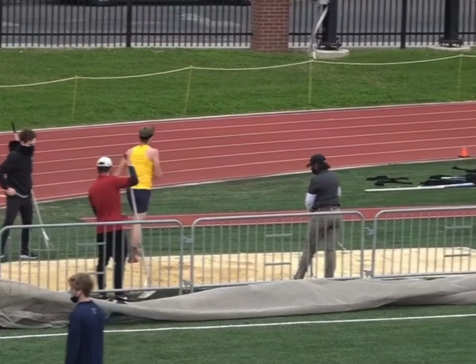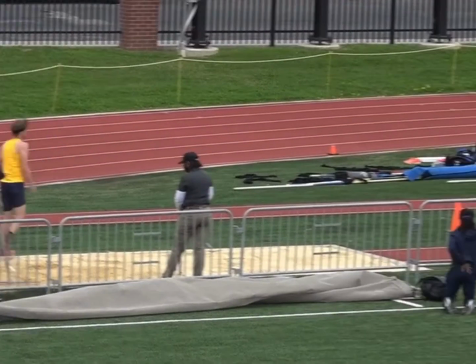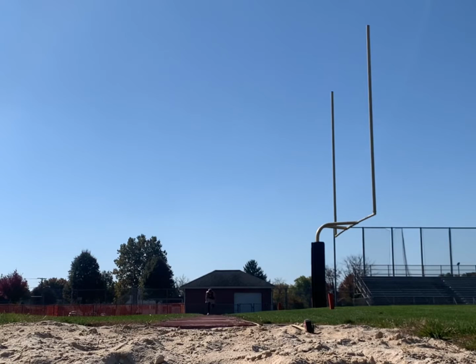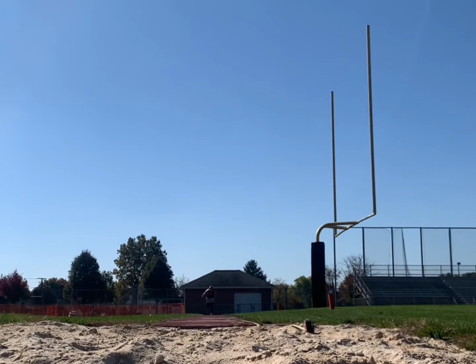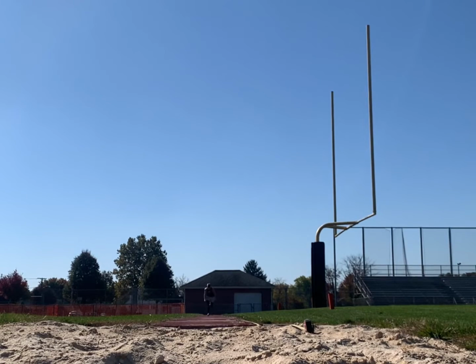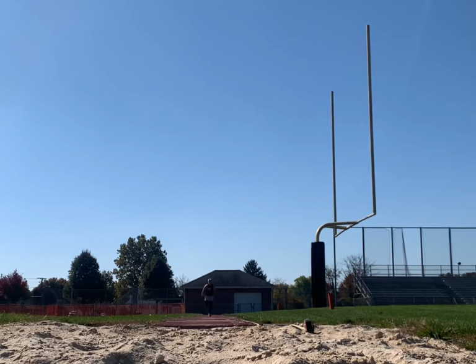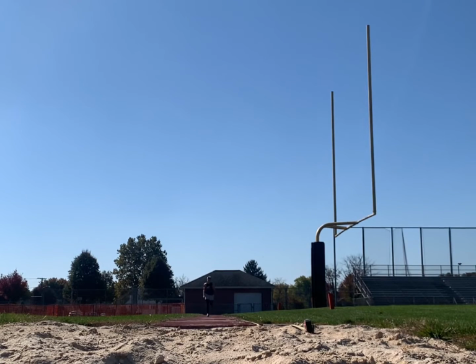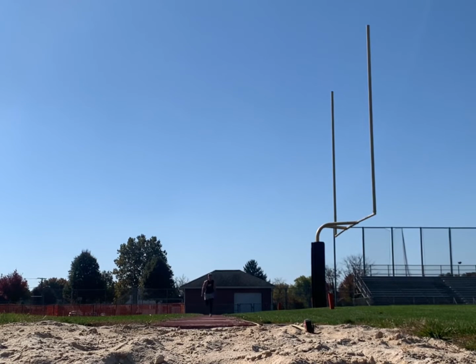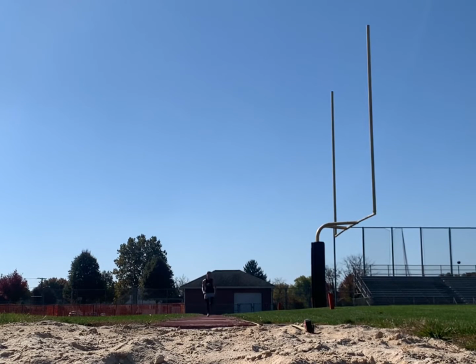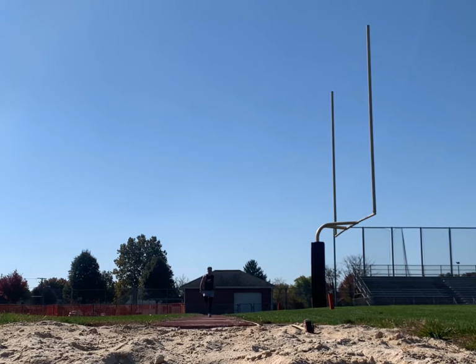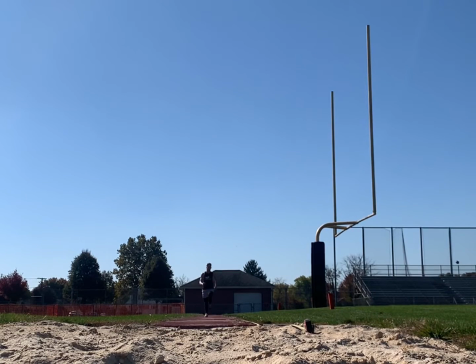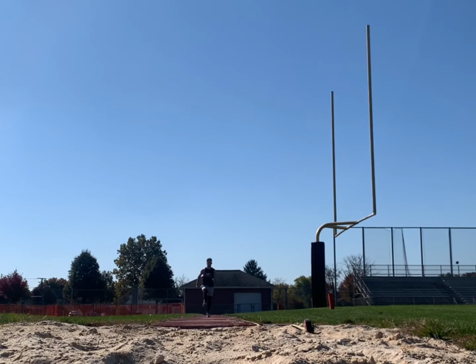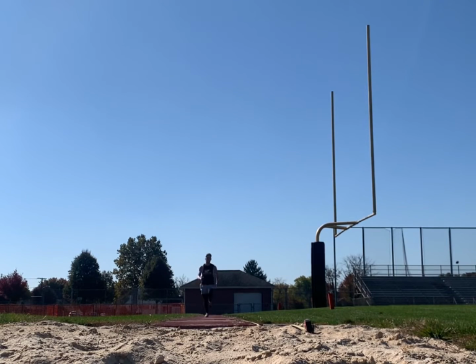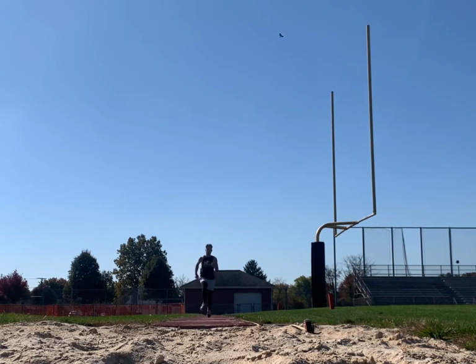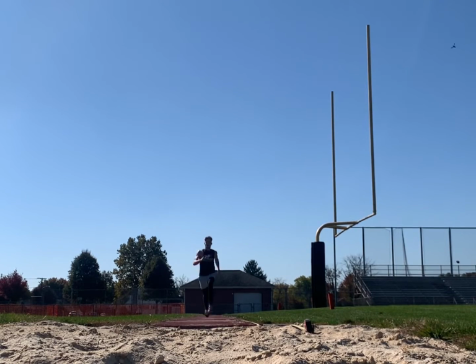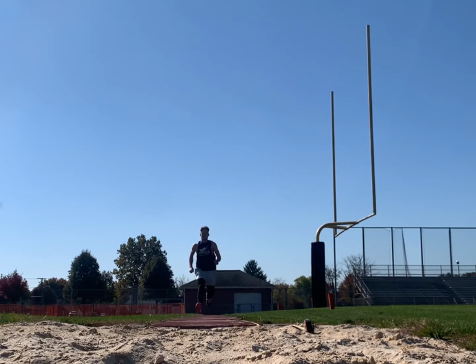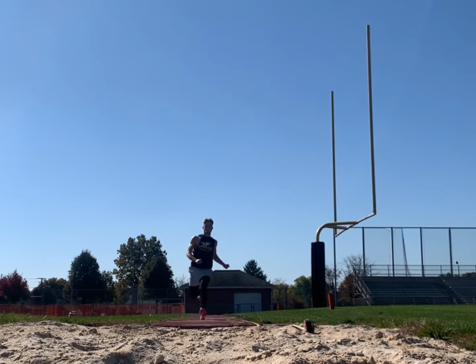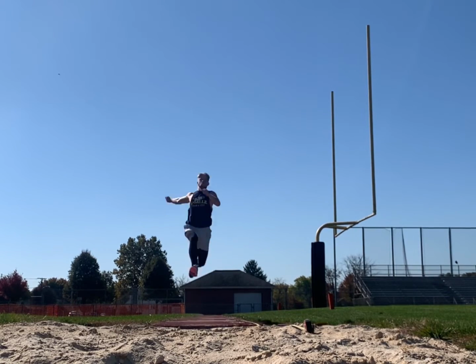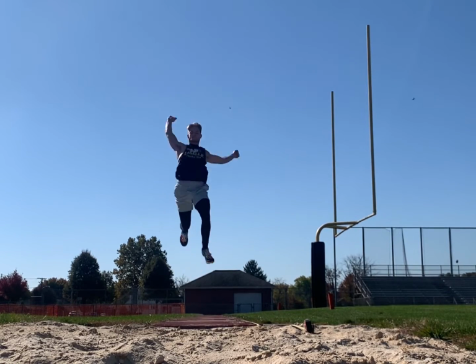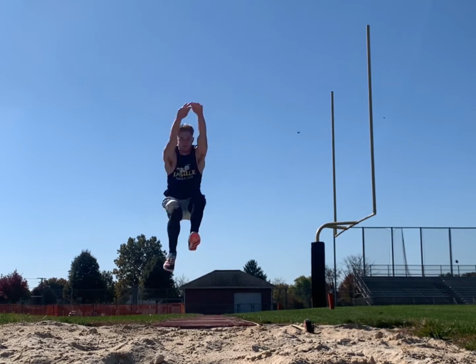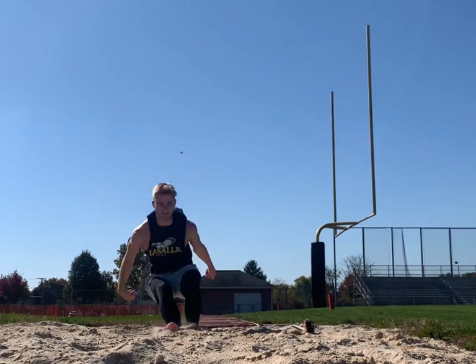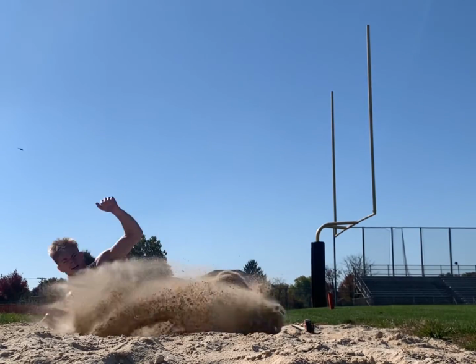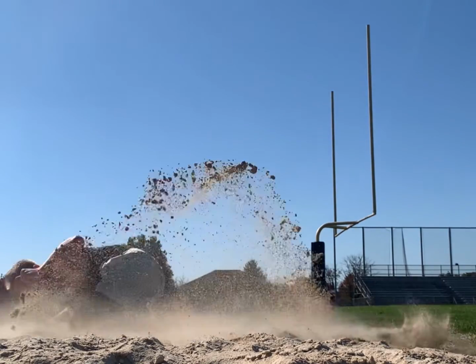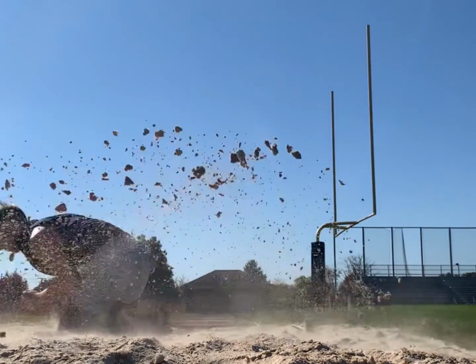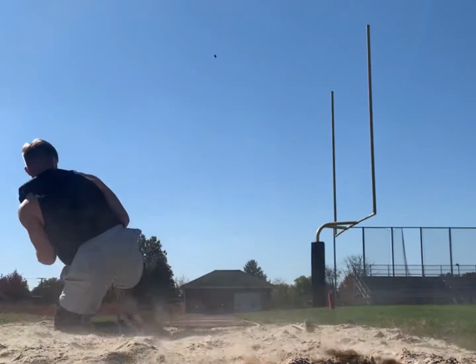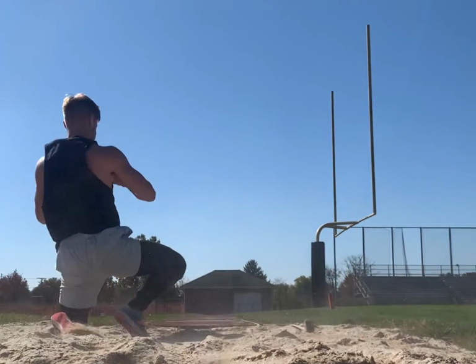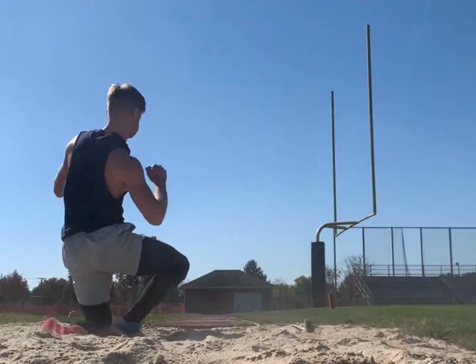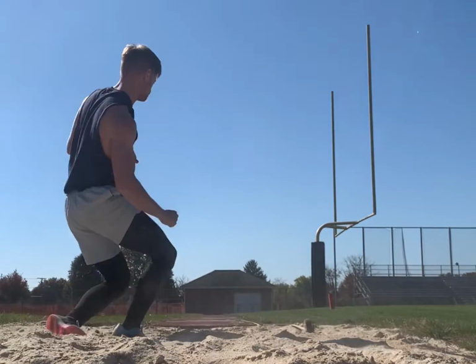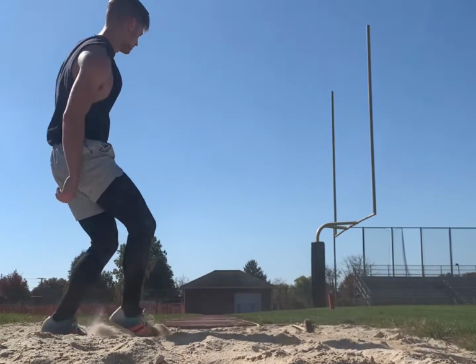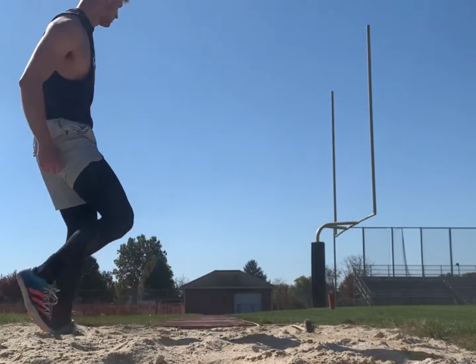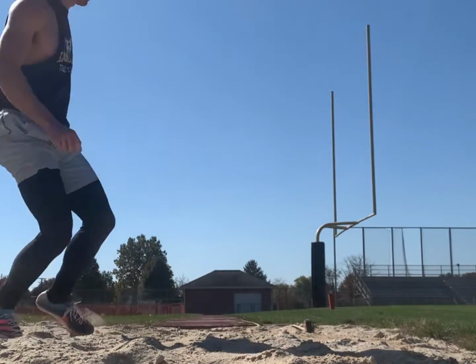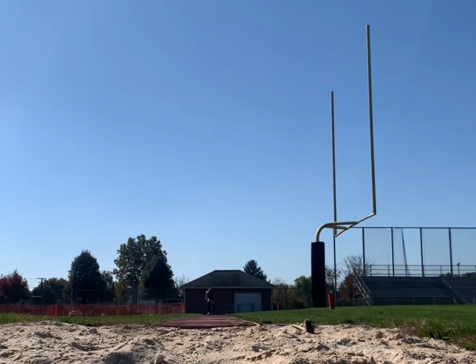This past Saturday I went to the track and did some long and triple jump, and here's the footage from that. We're going to slow this down and see what I did wrong in the long jump.